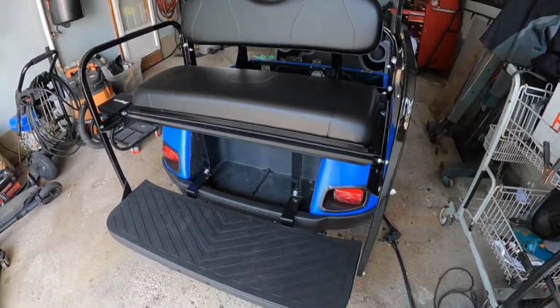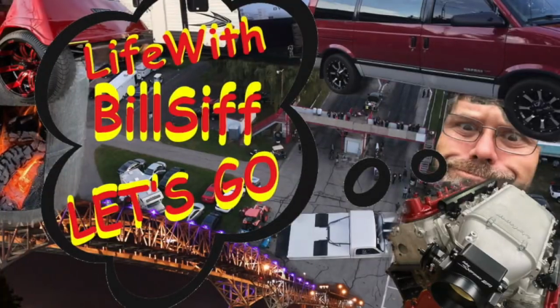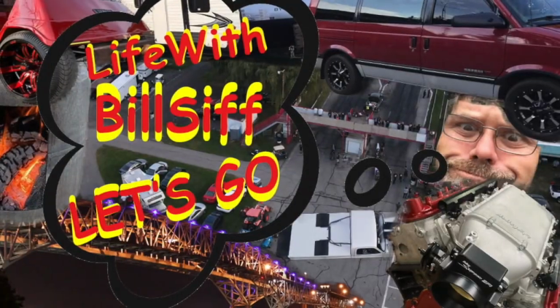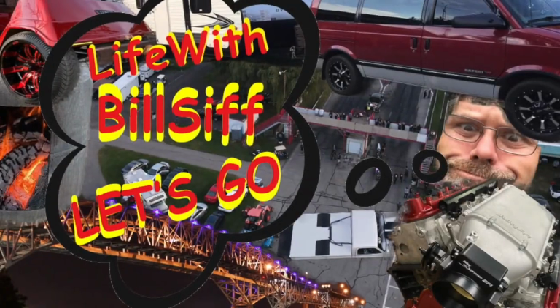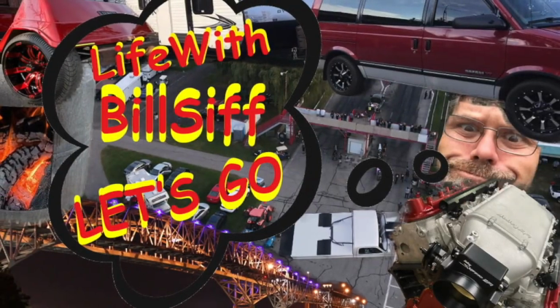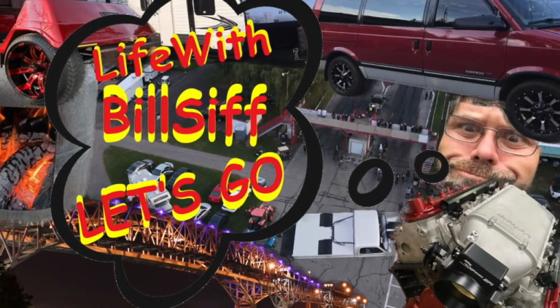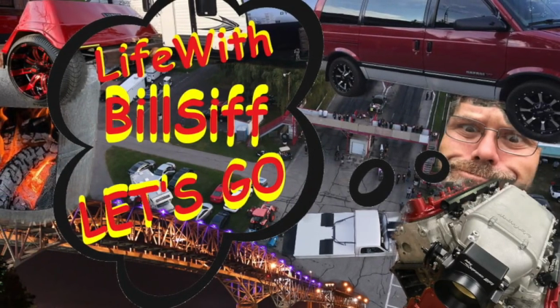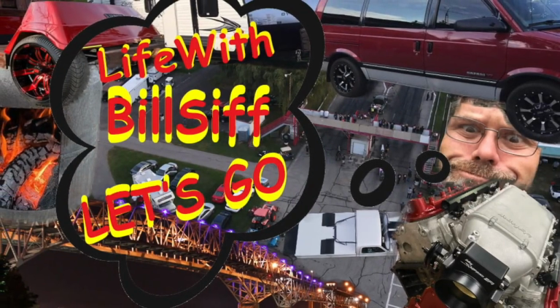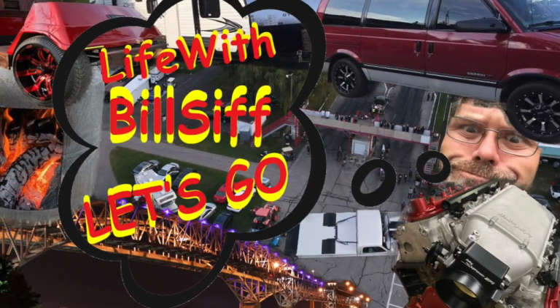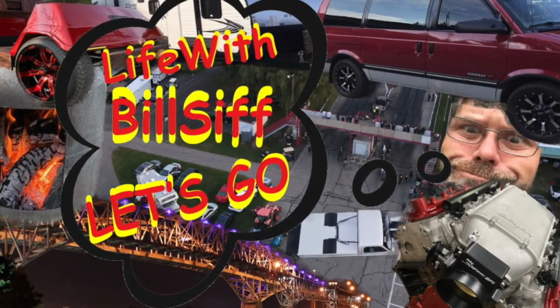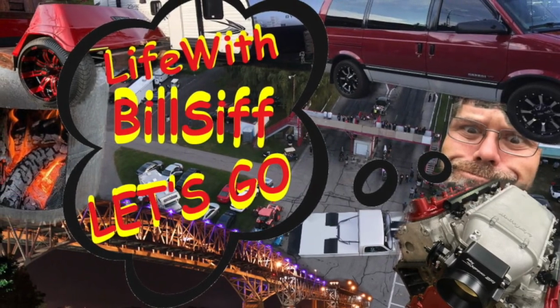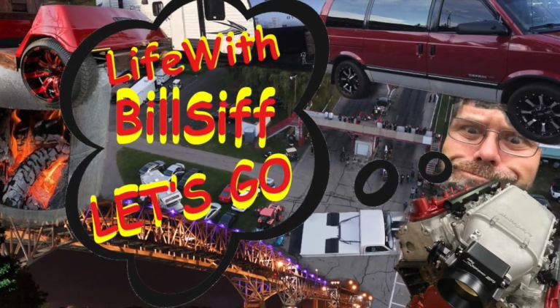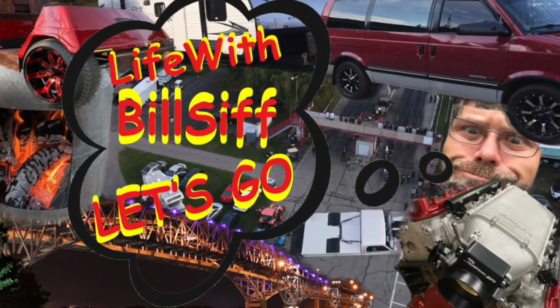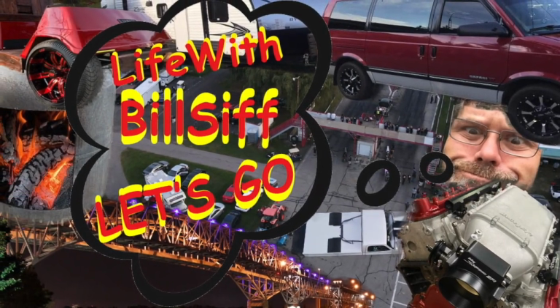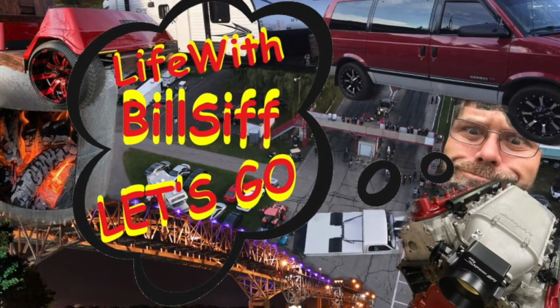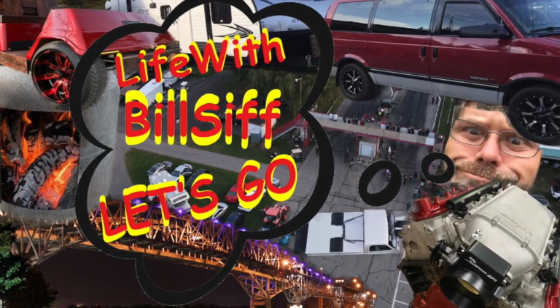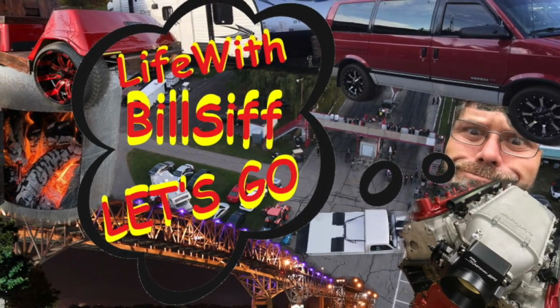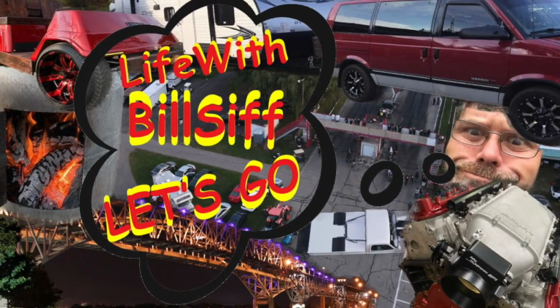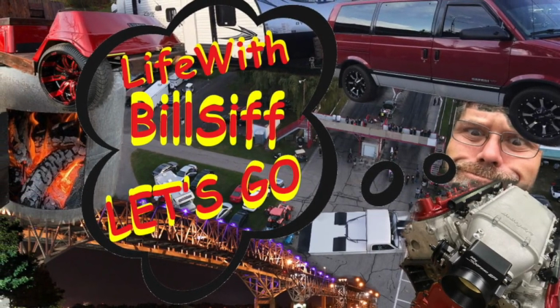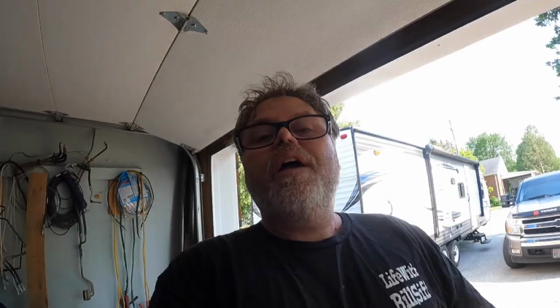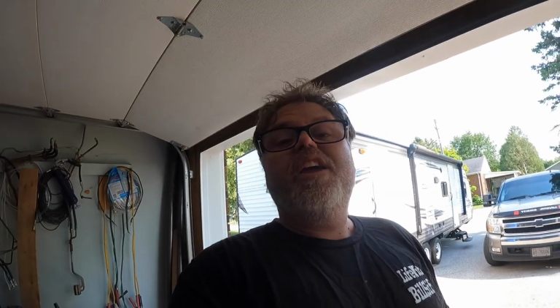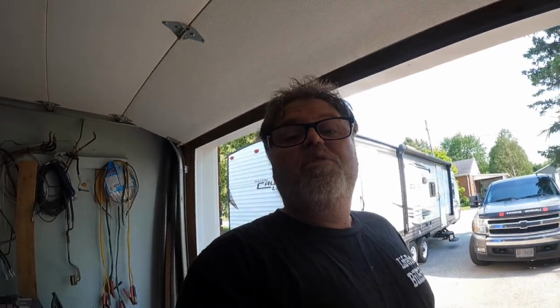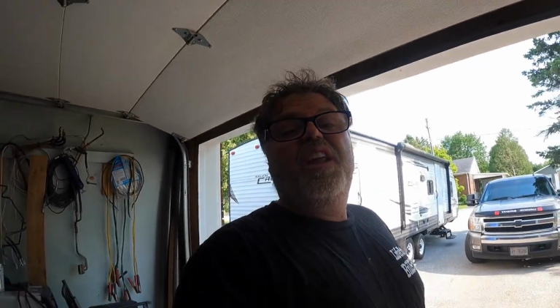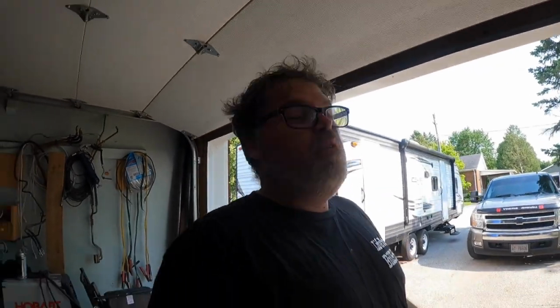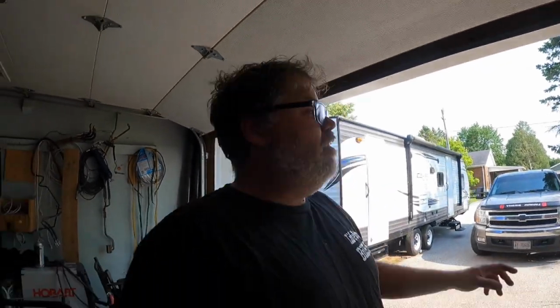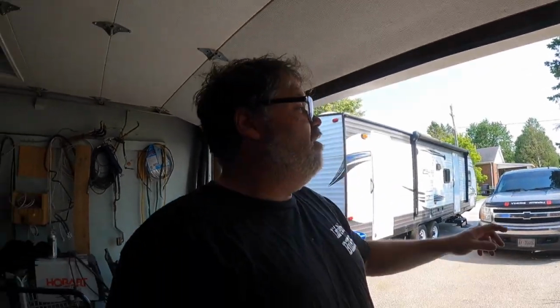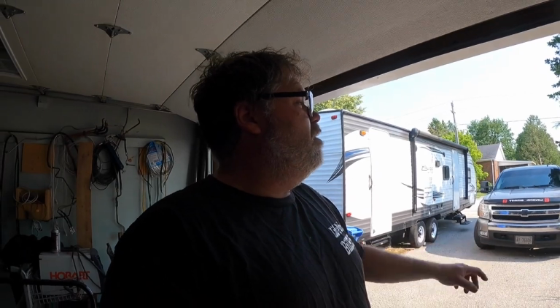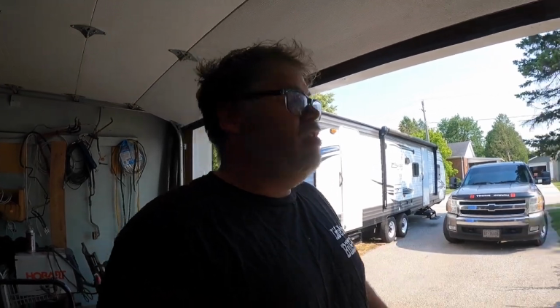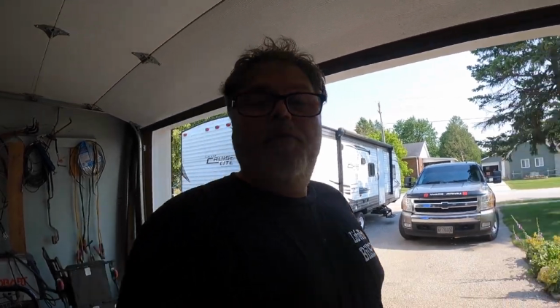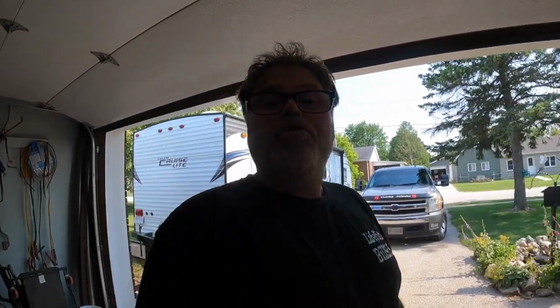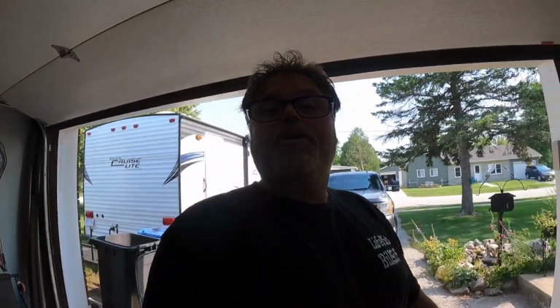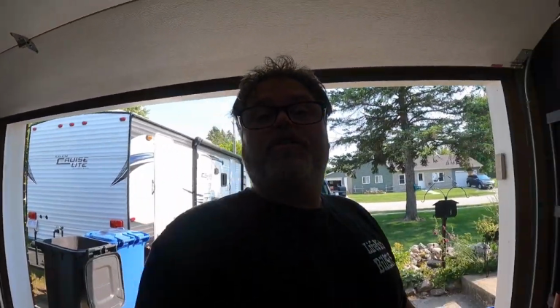Thanks a lot for coming along with Life with Belsiff. How are you doing today? Welcome to Life with Belsiff. I'm your host Belsiff.